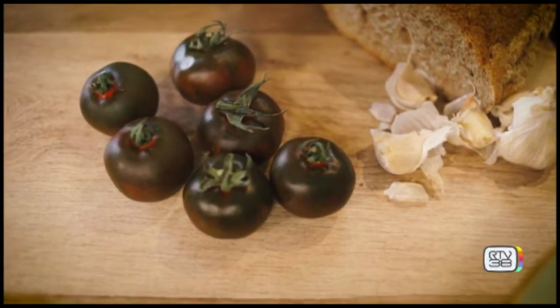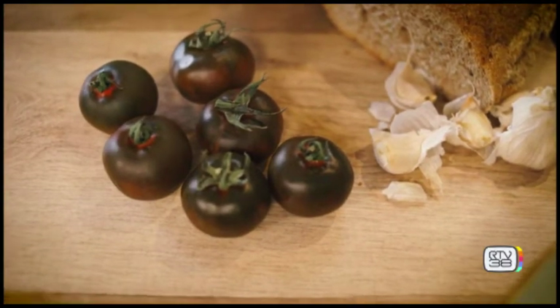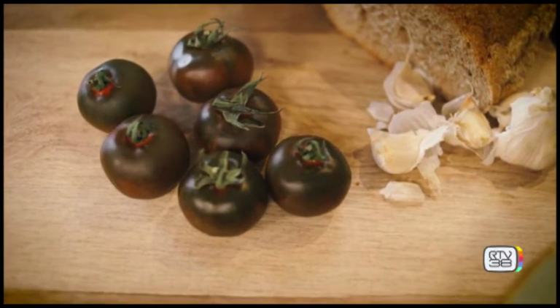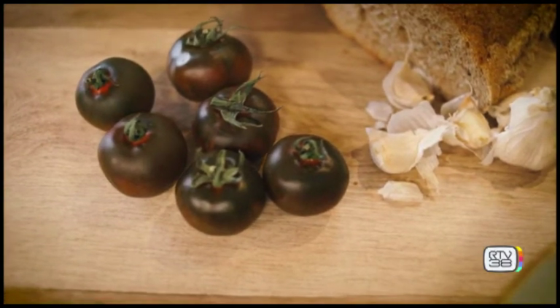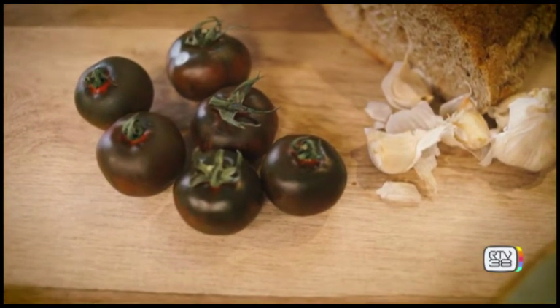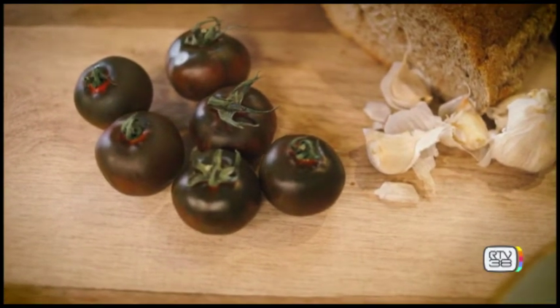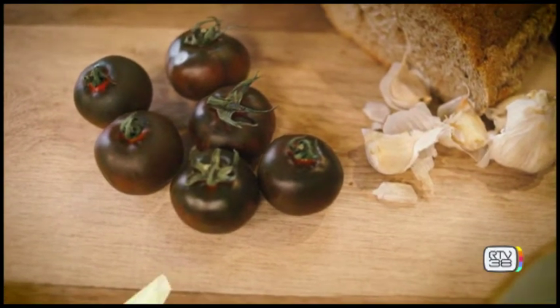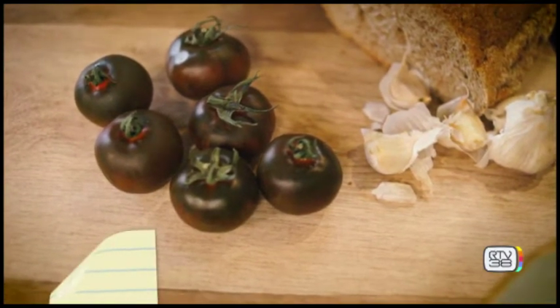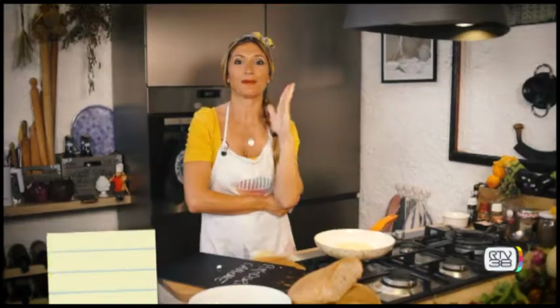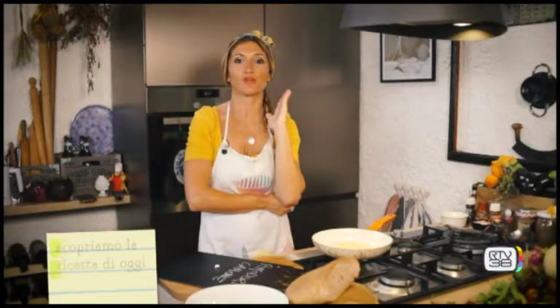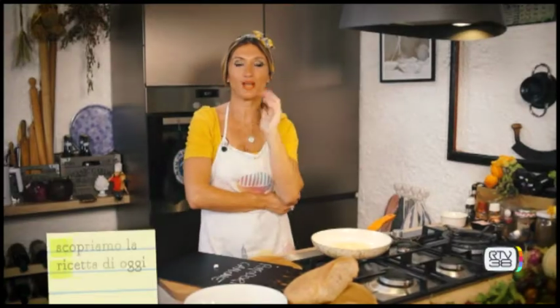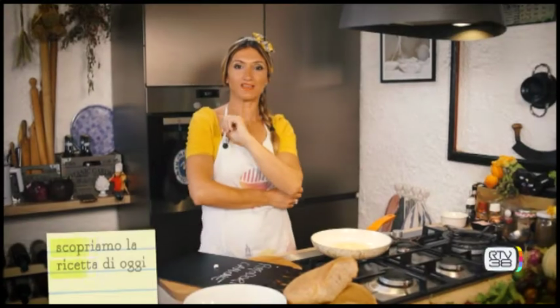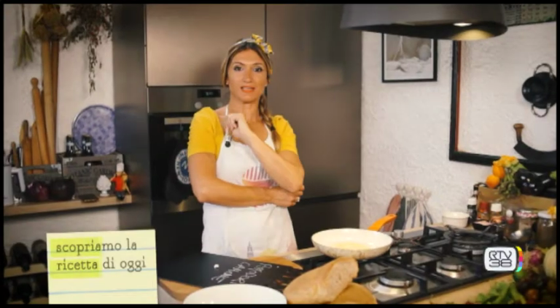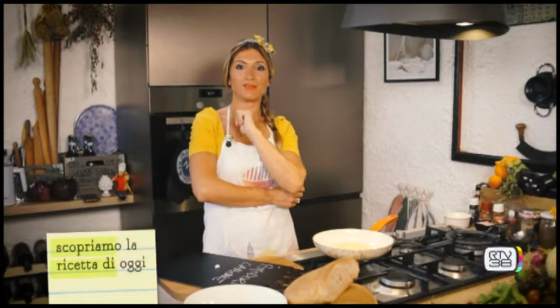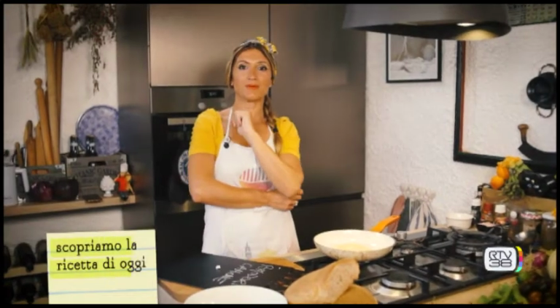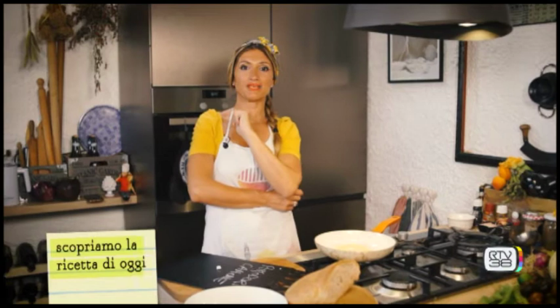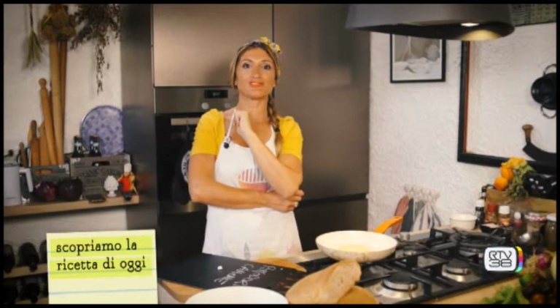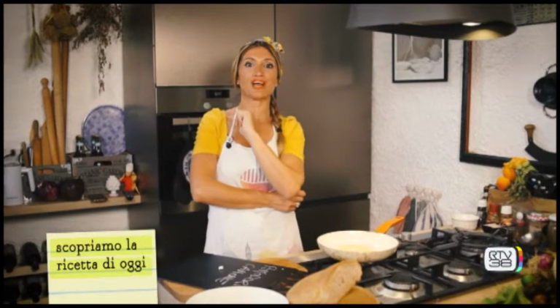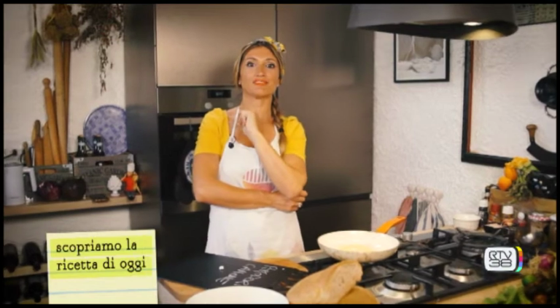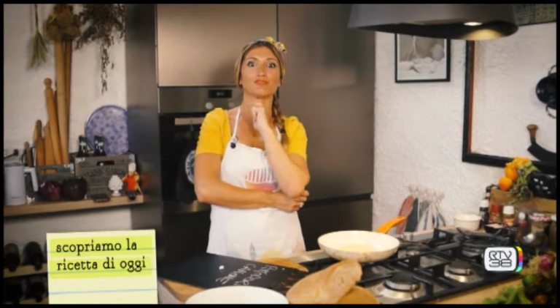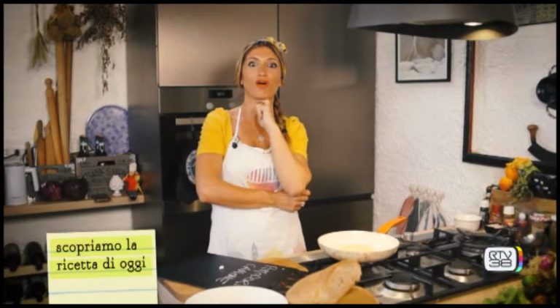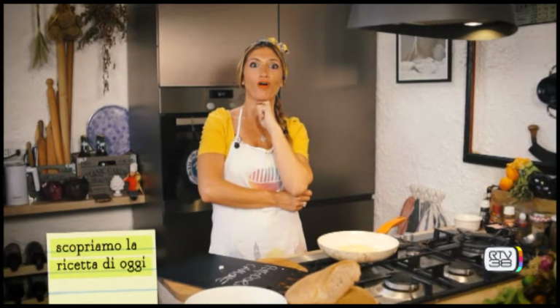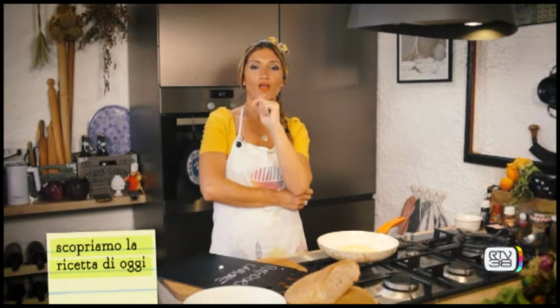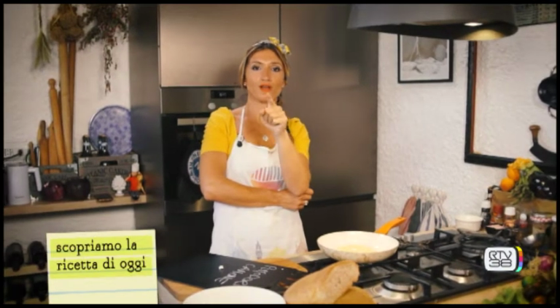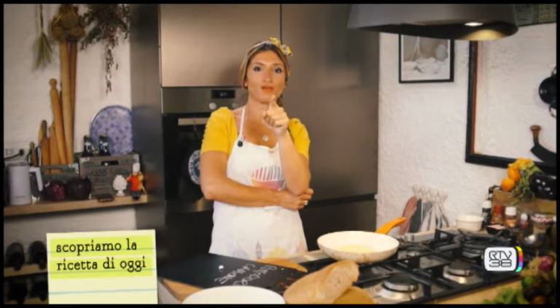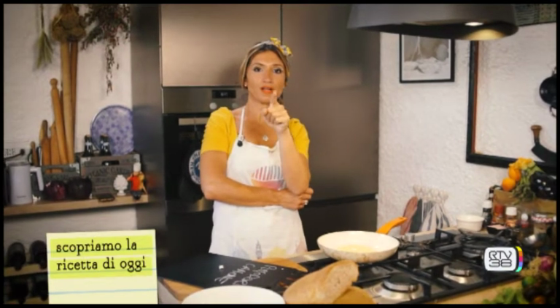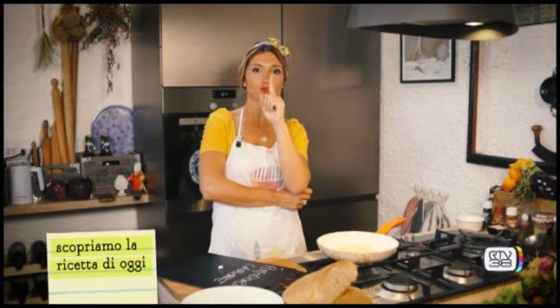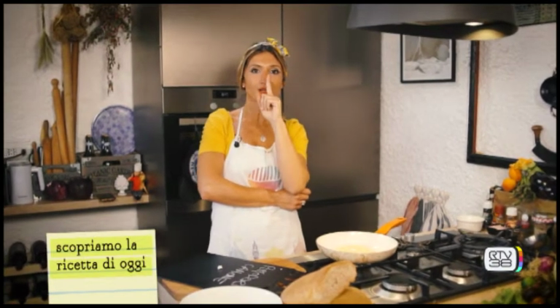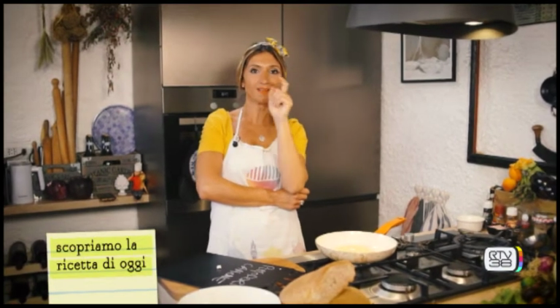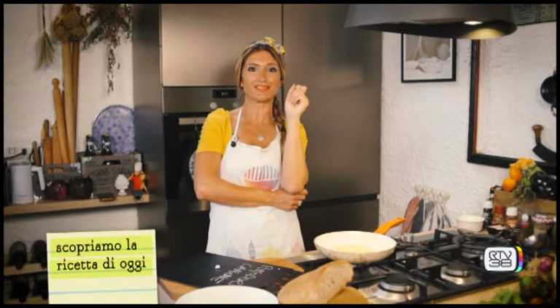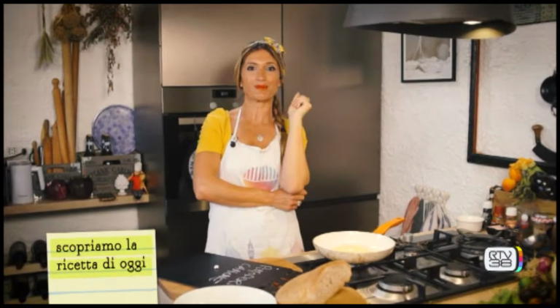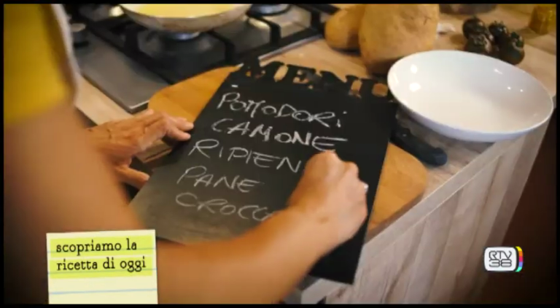But the tomato is full of crispy bread! Have you ever eaten it? No! Then cook them together with me!